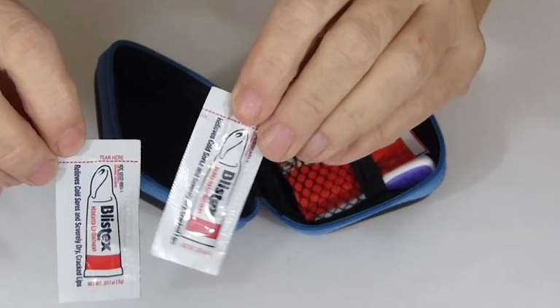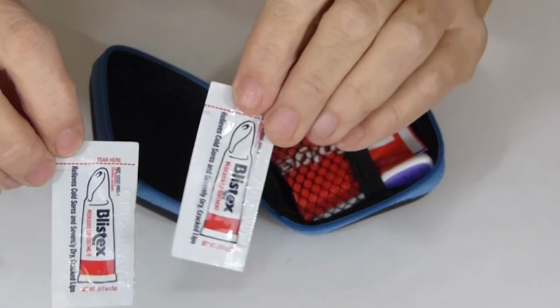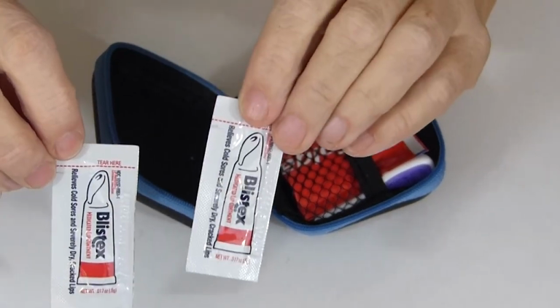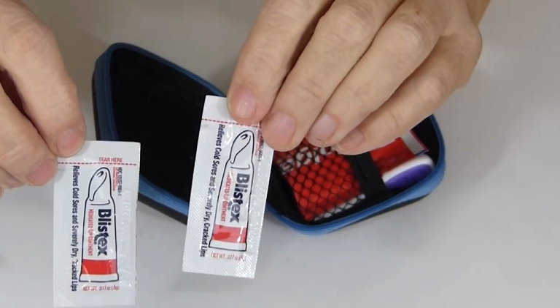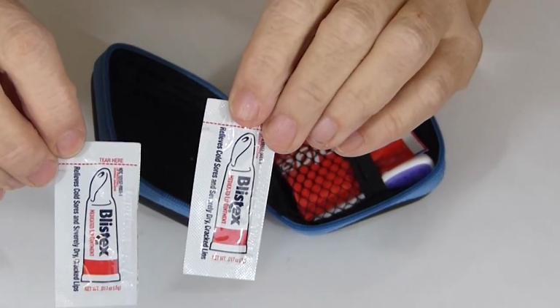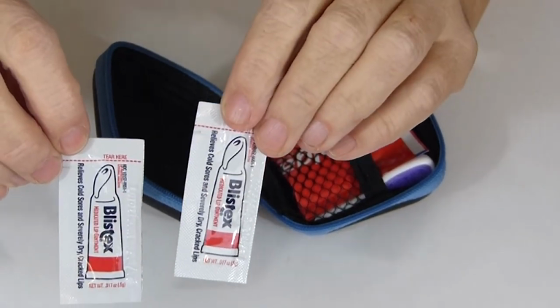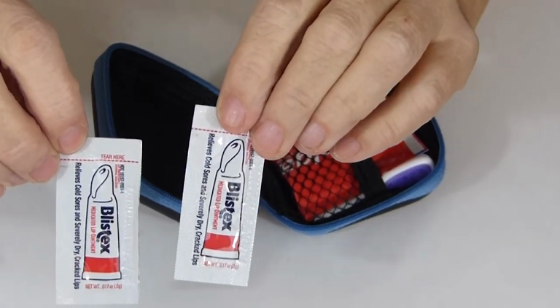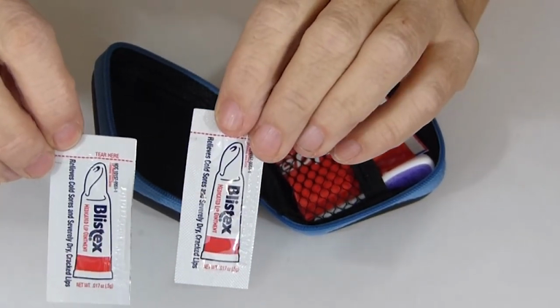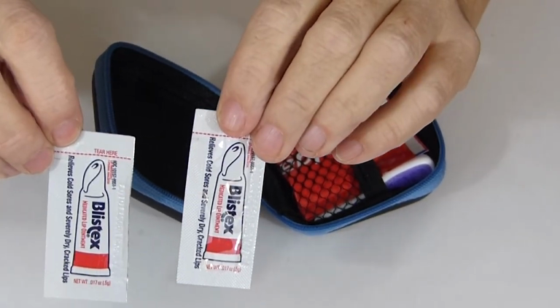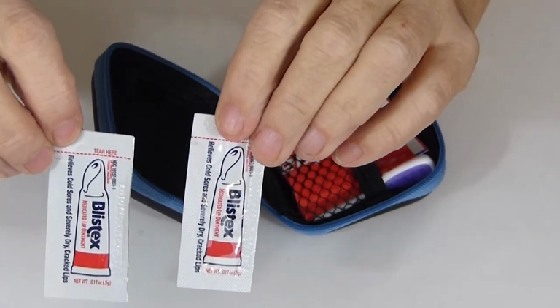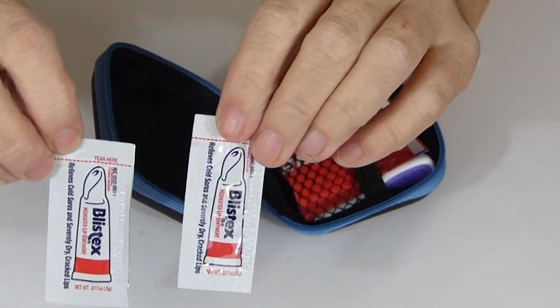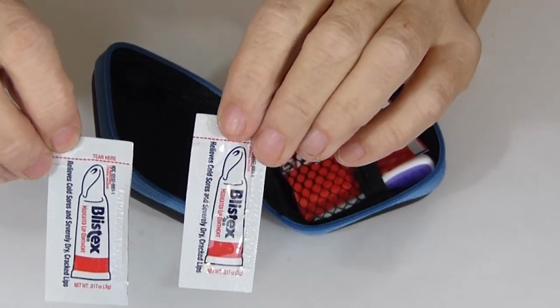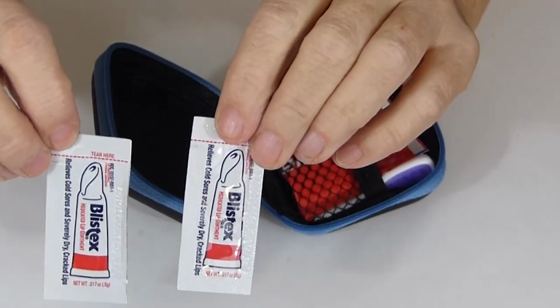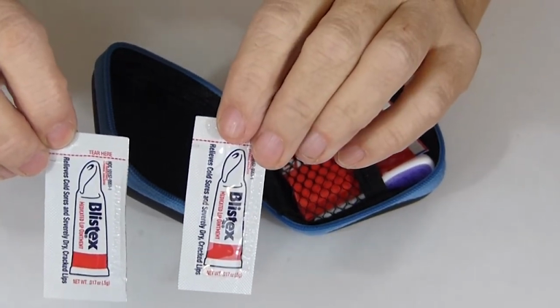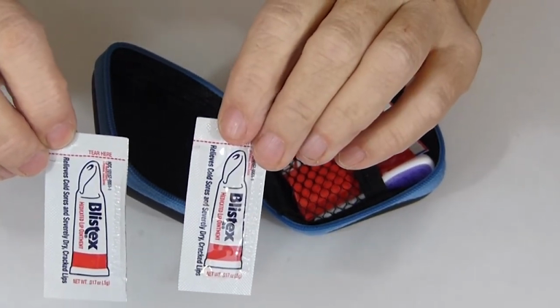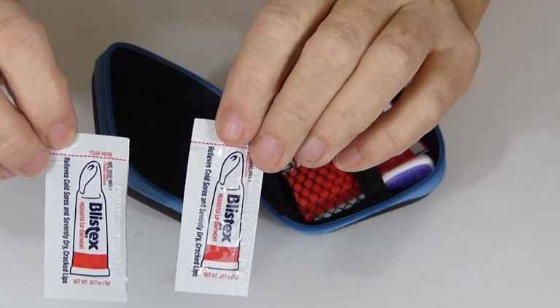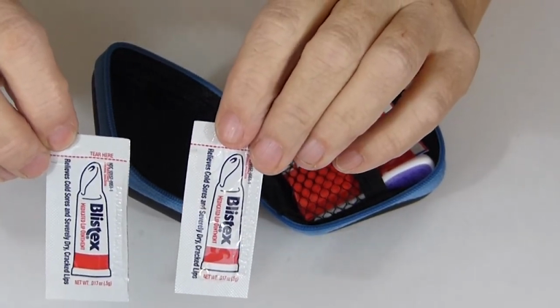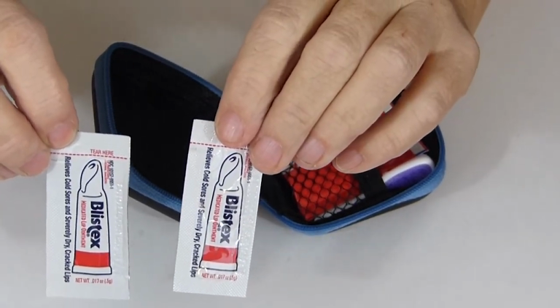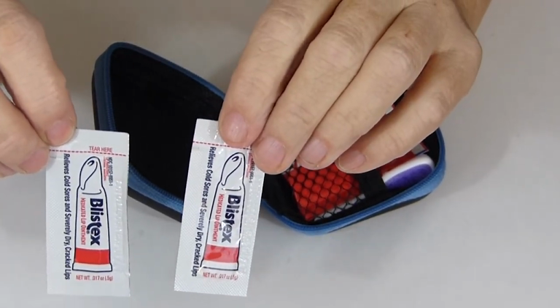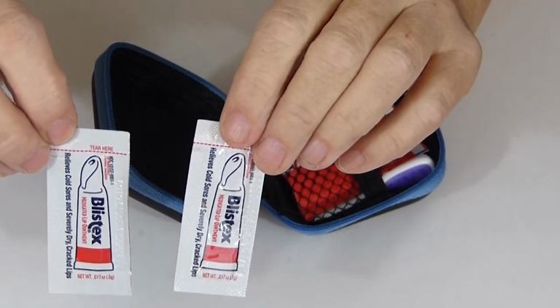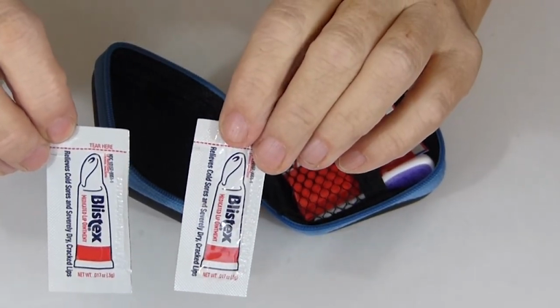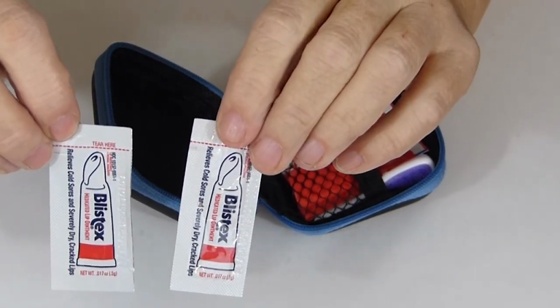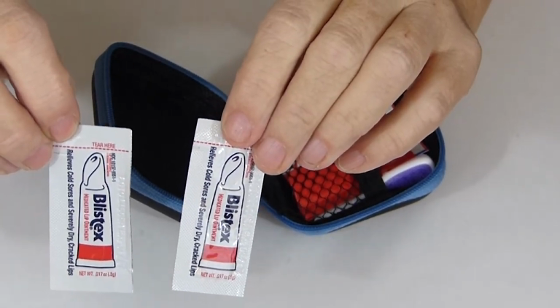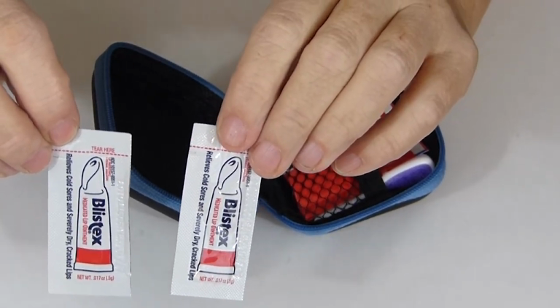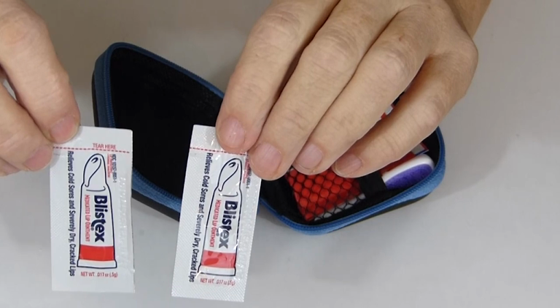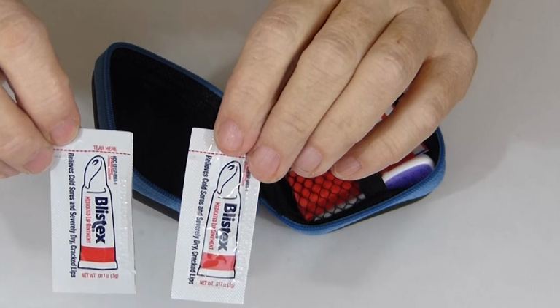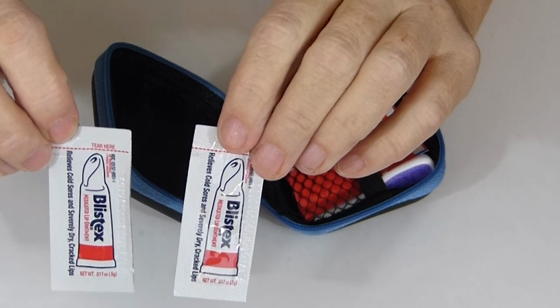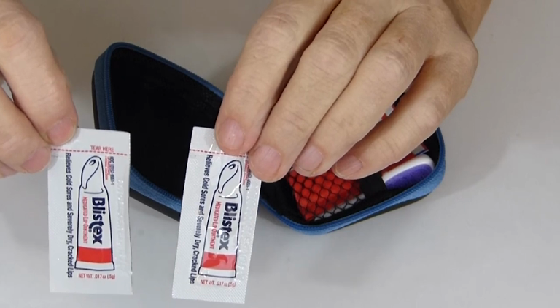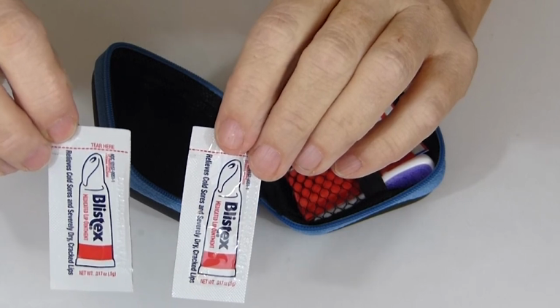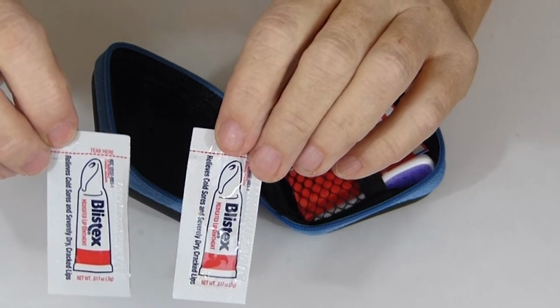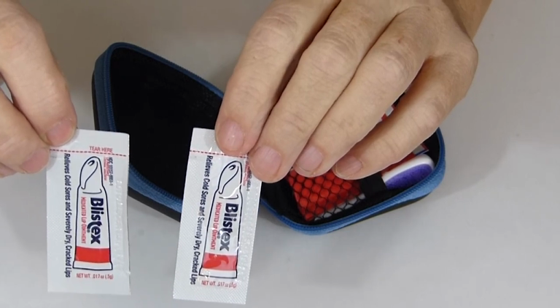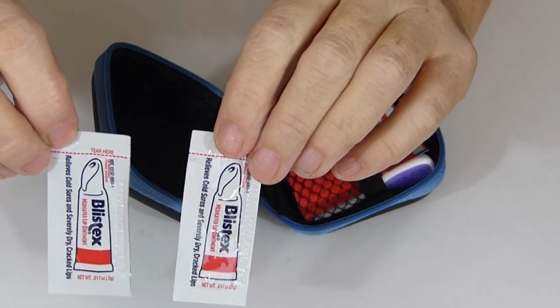Two little tubes here of Blistex, because I hate having chapped lips.